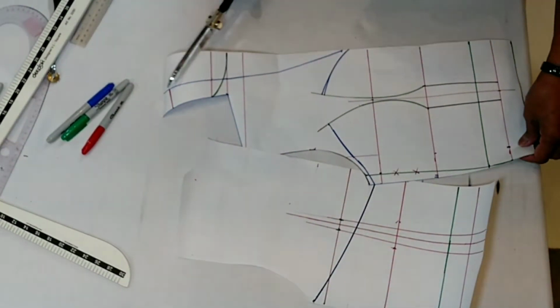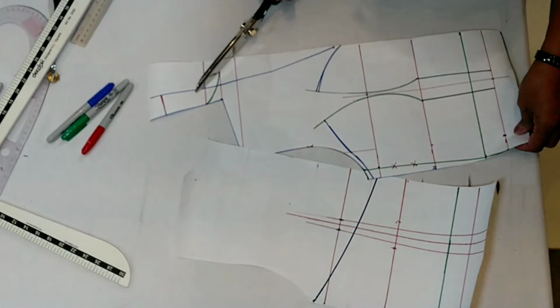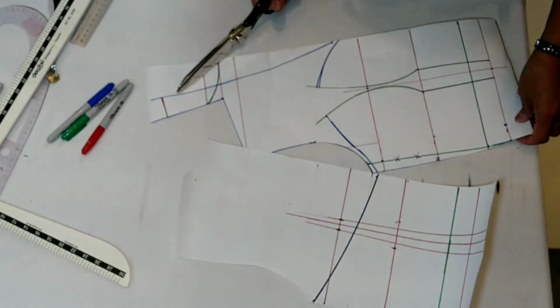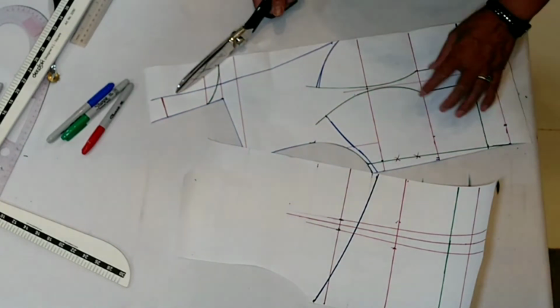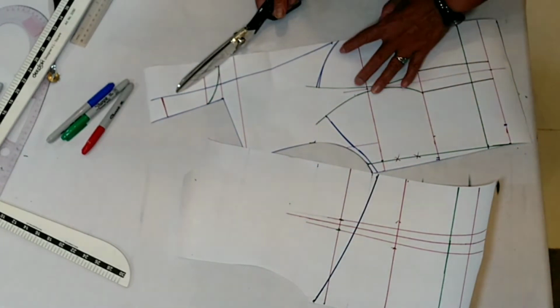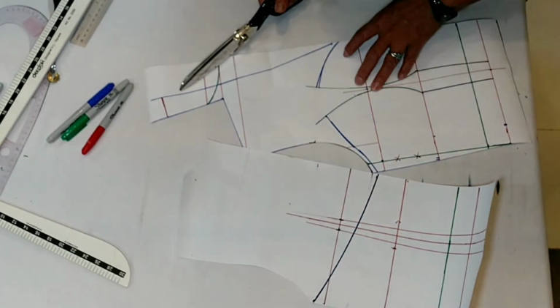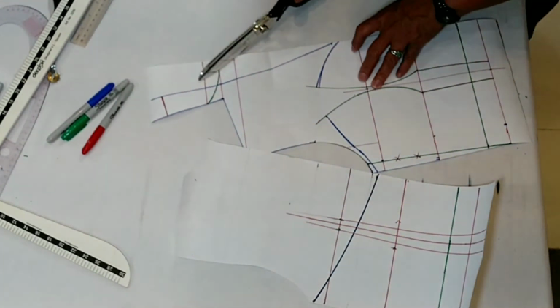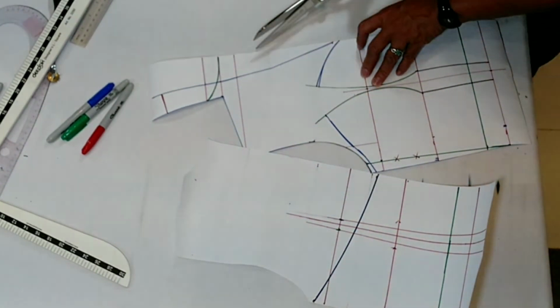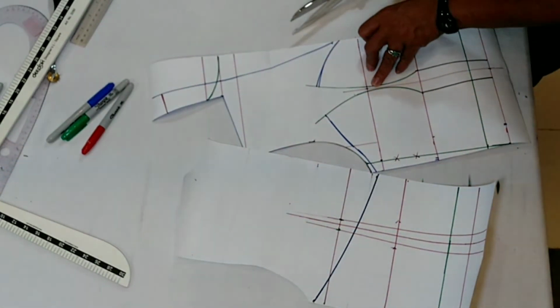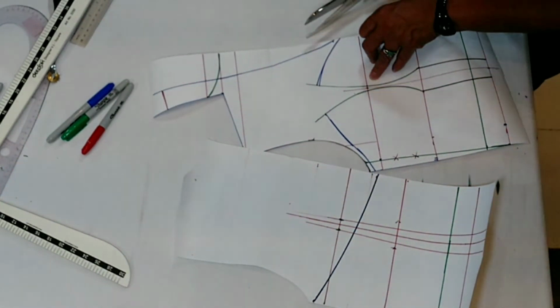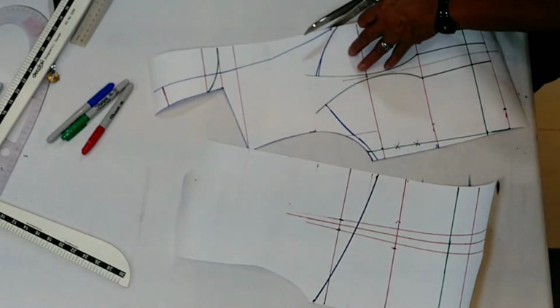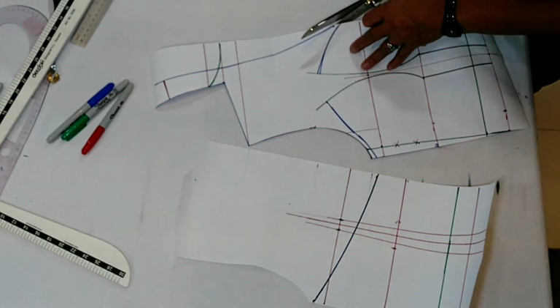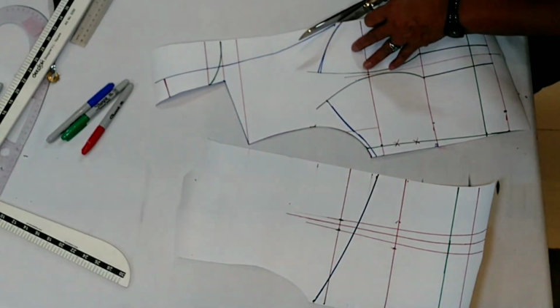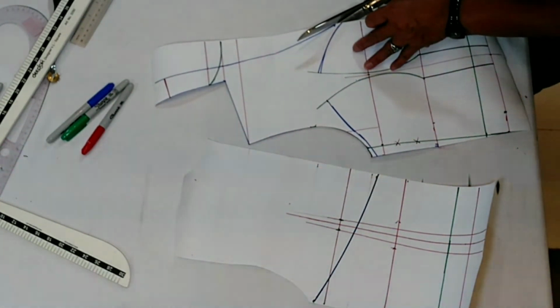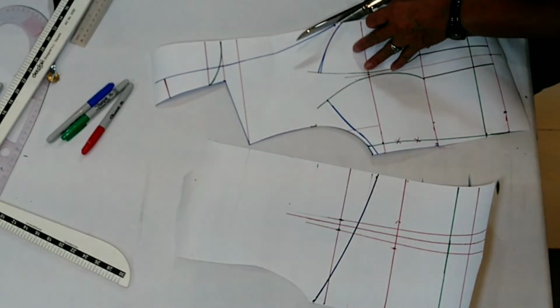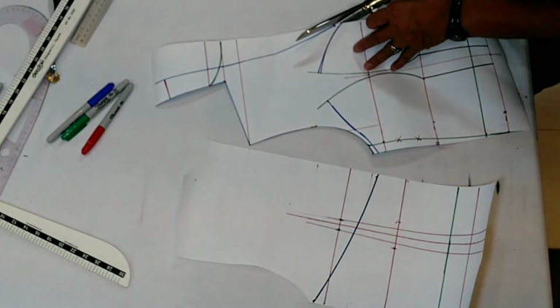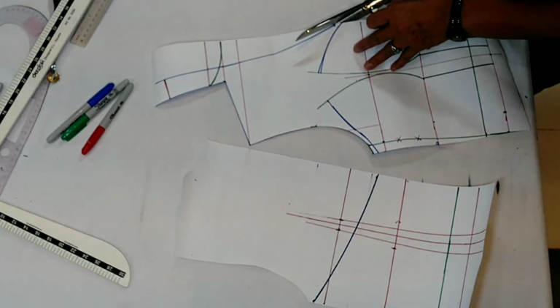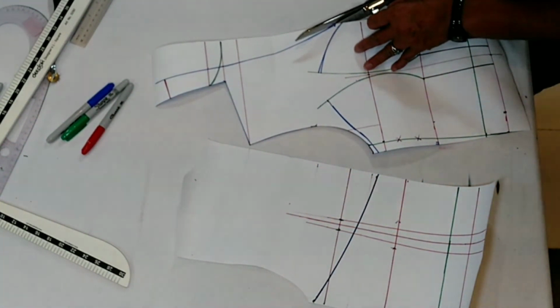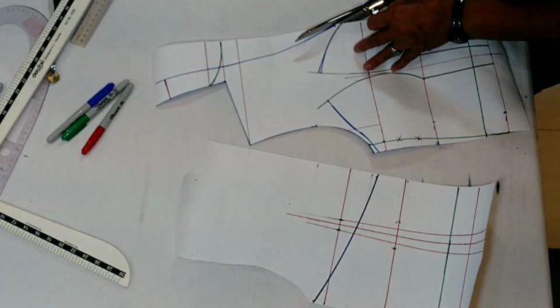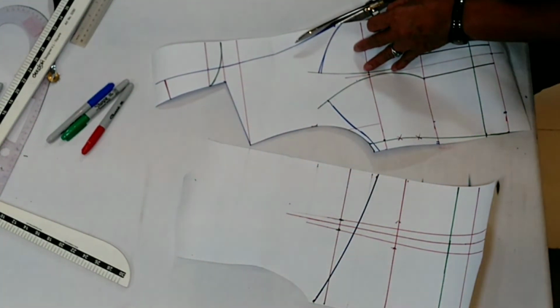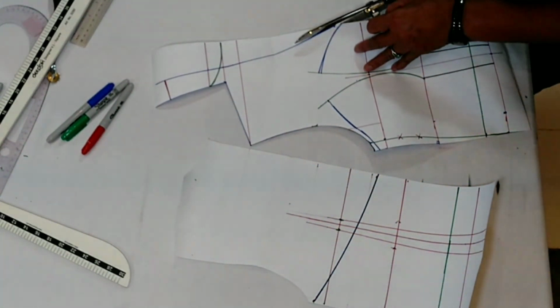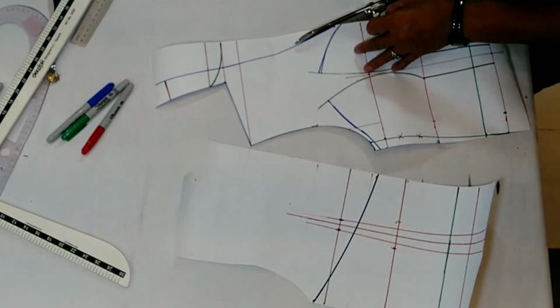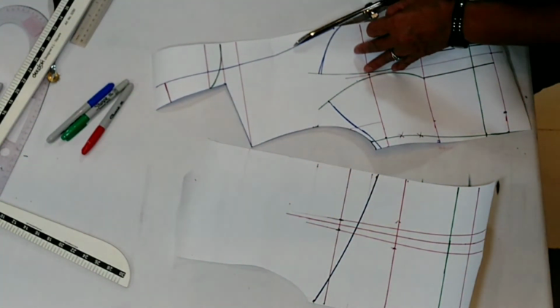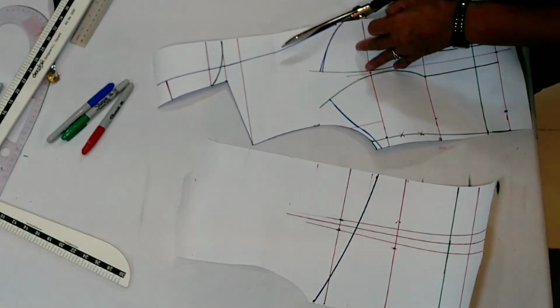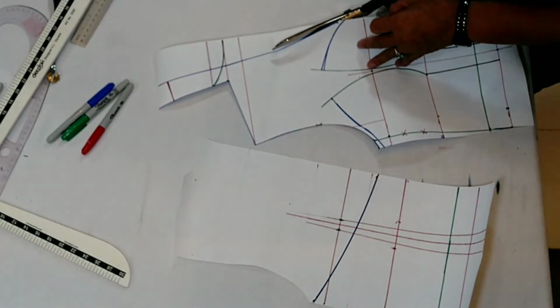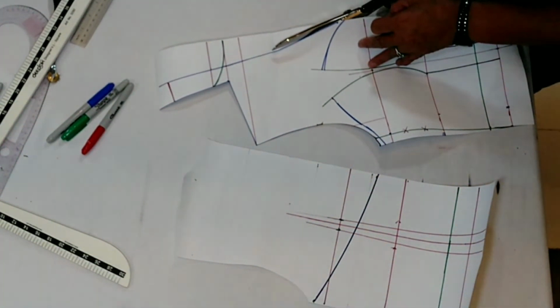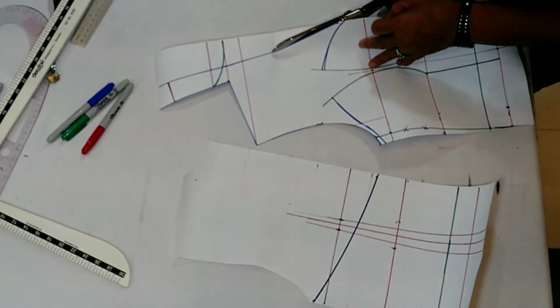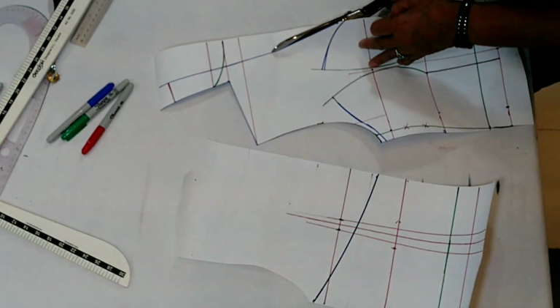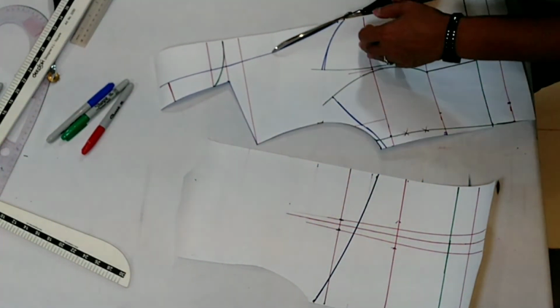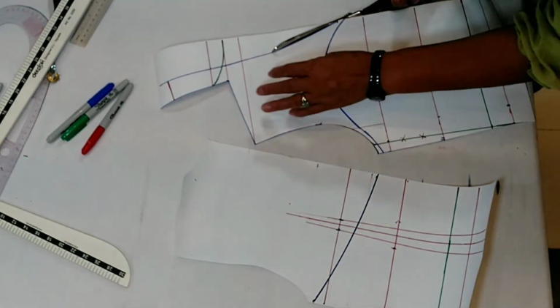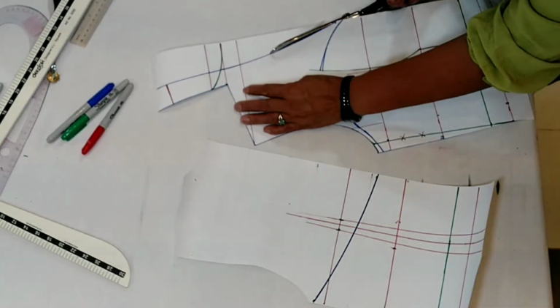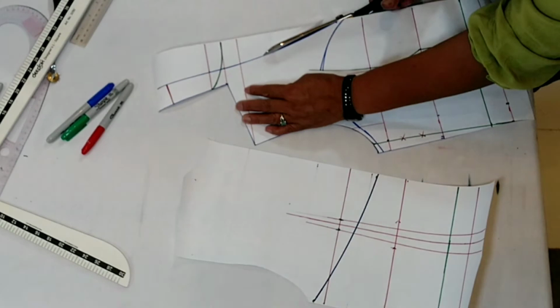Now I'm going to cut here. This is the neckline.